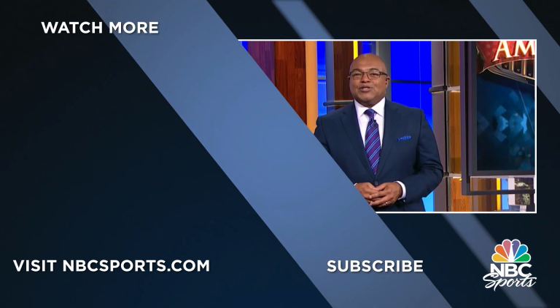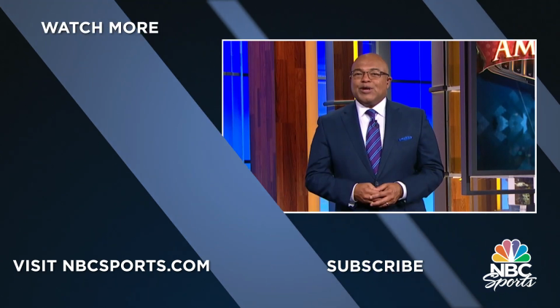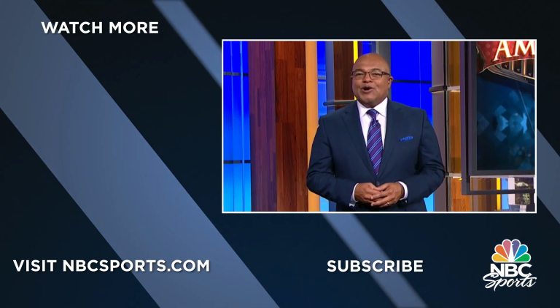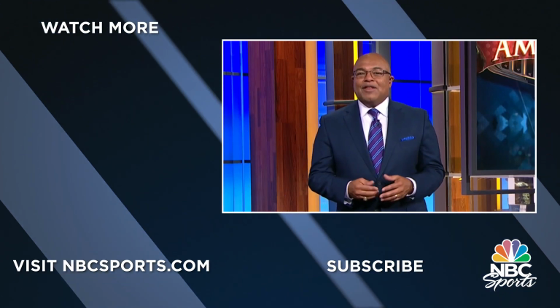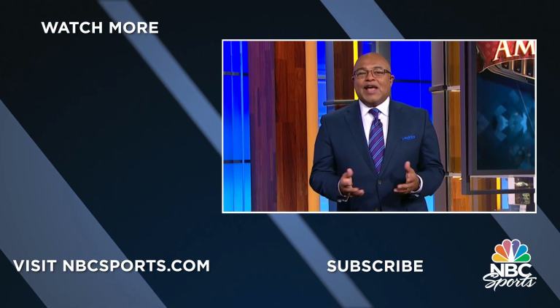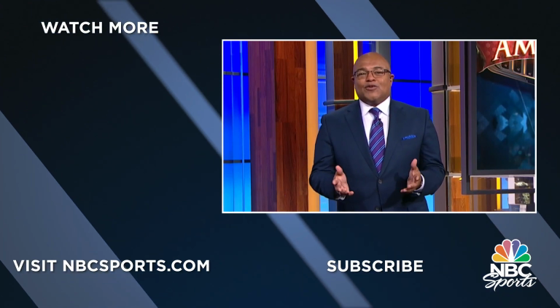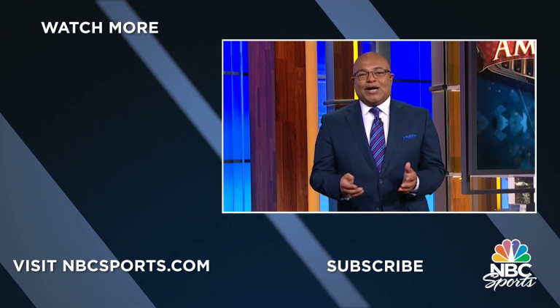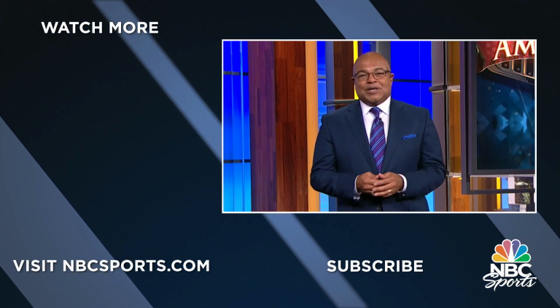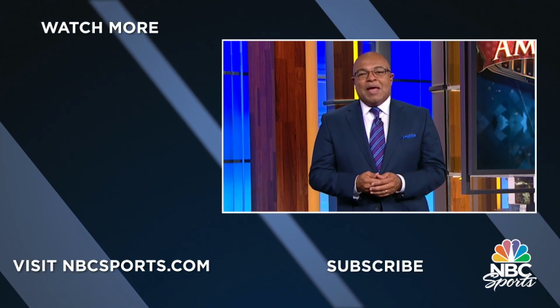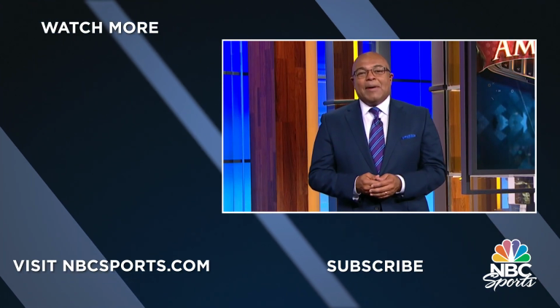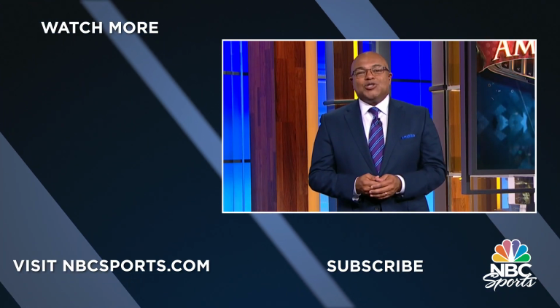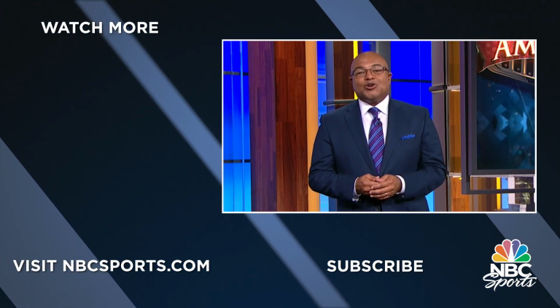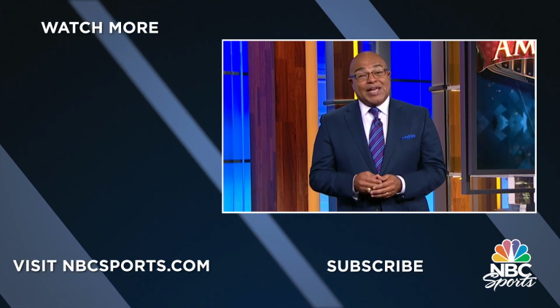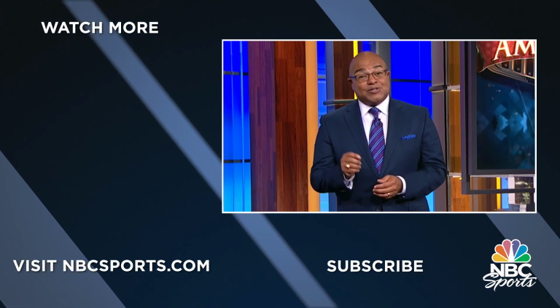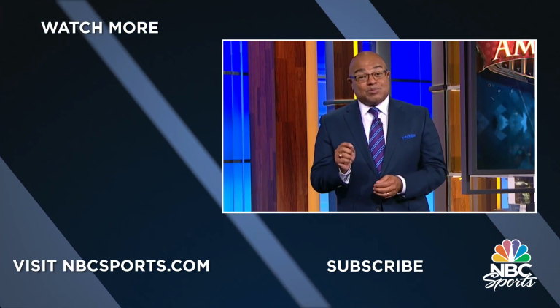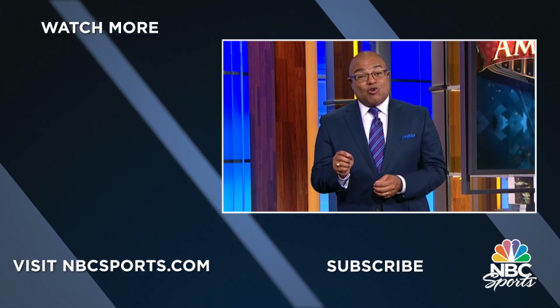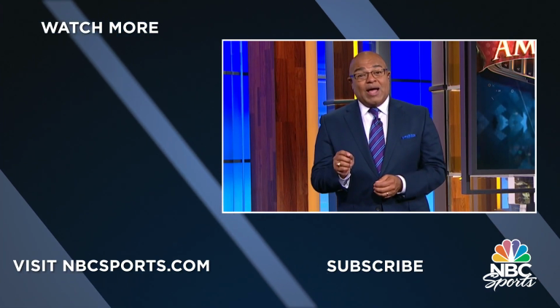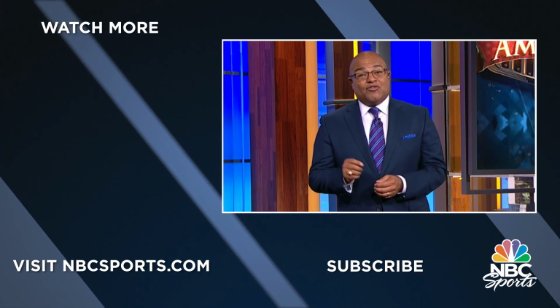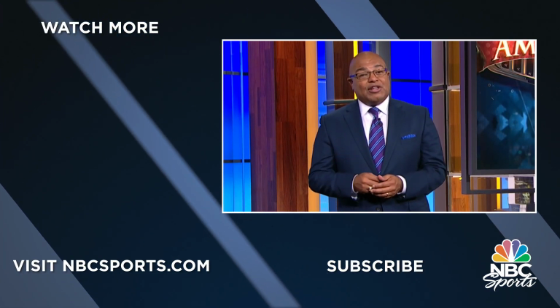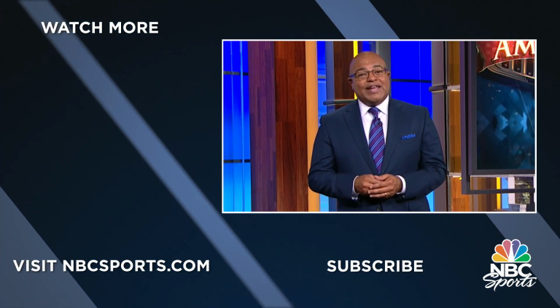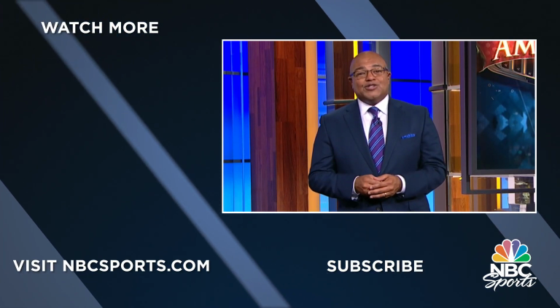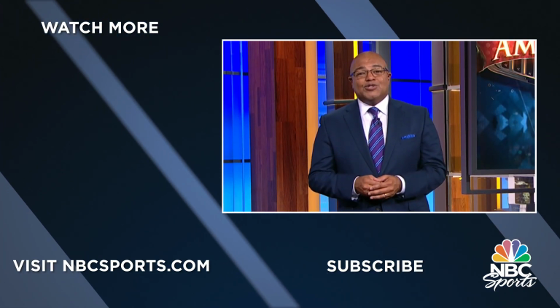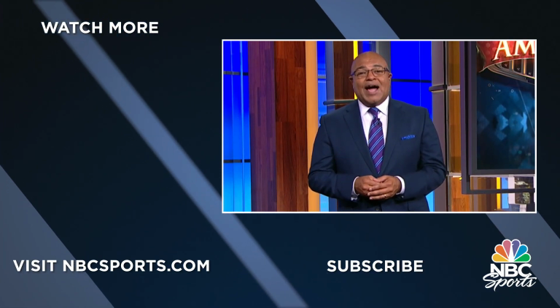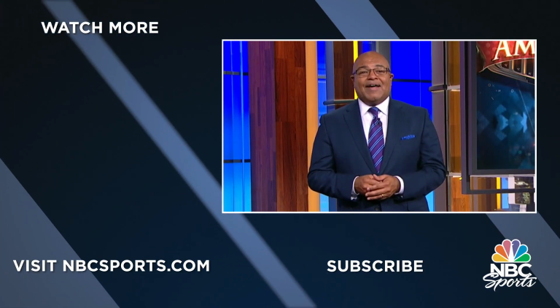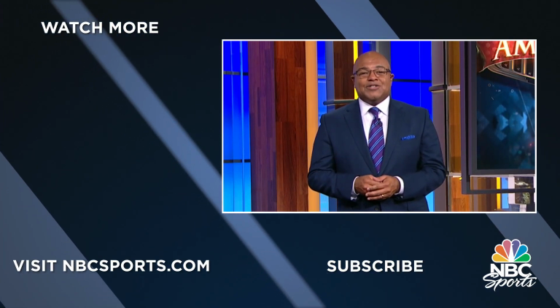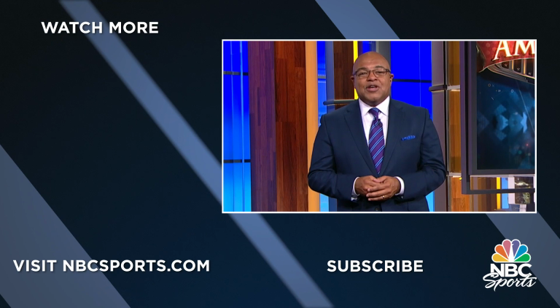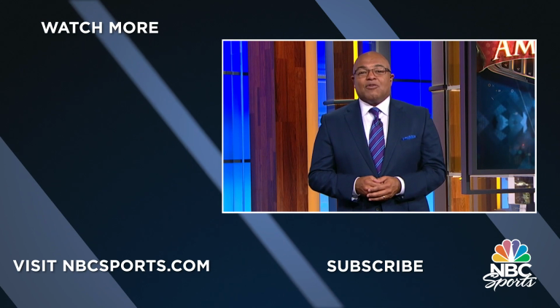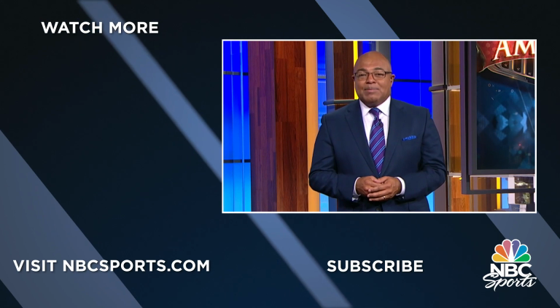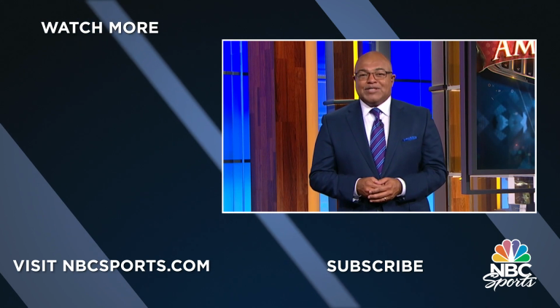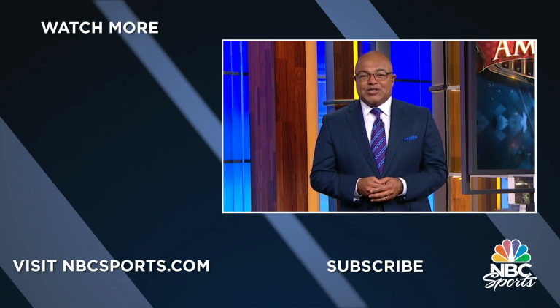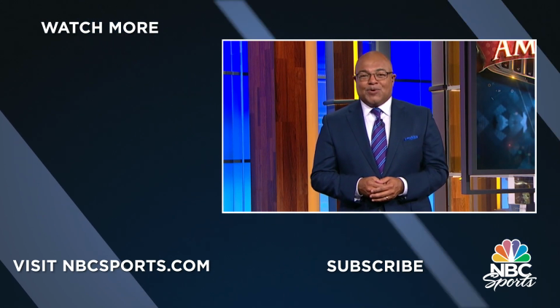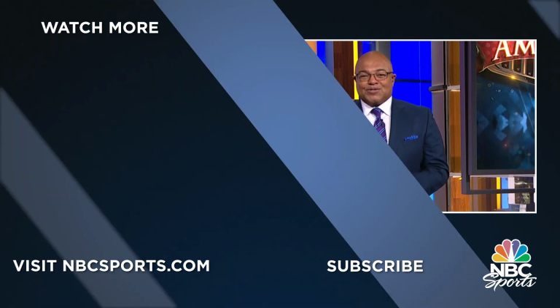I'm Mike Tirico — thanks for watching. Make sure to hit subscribe for the latest news and highlights from NBC Sports.